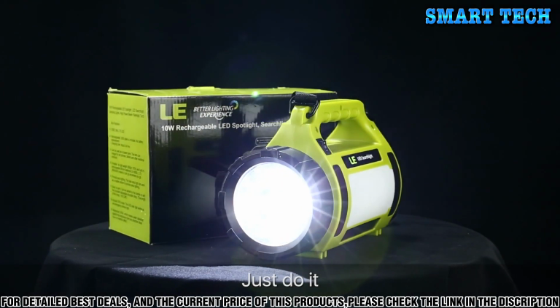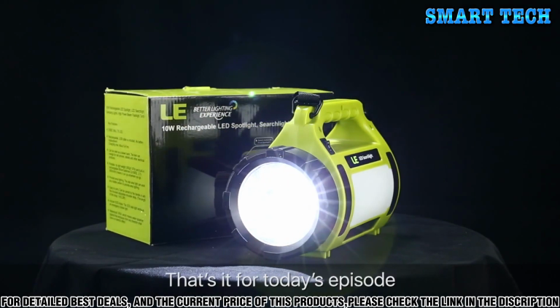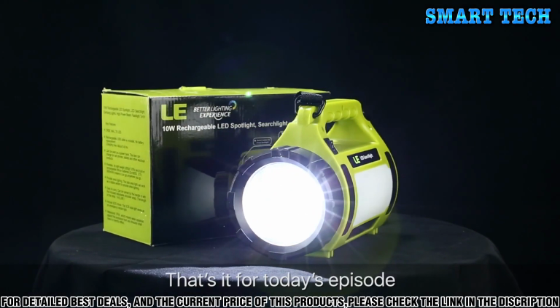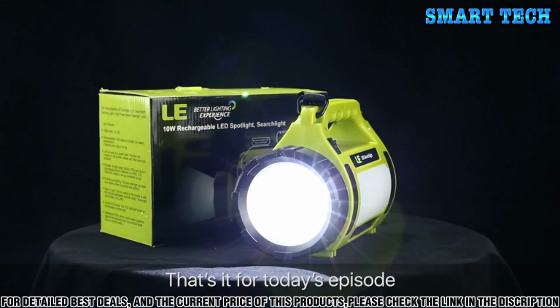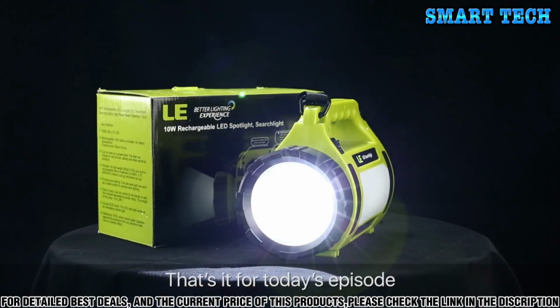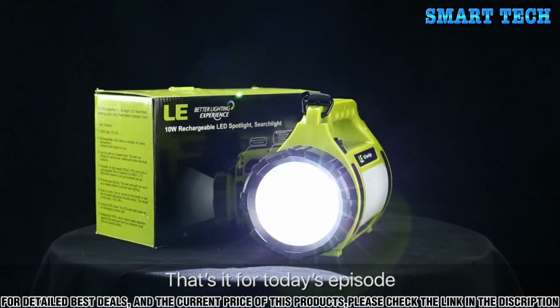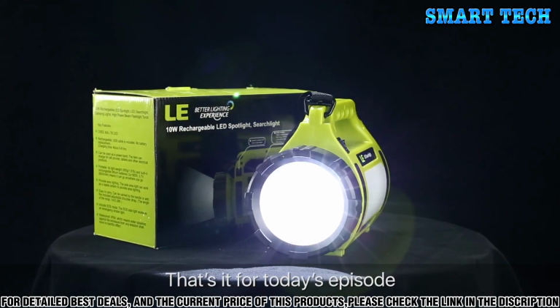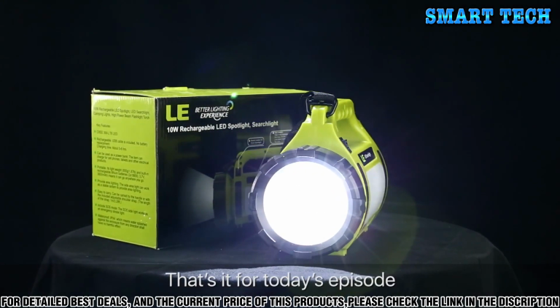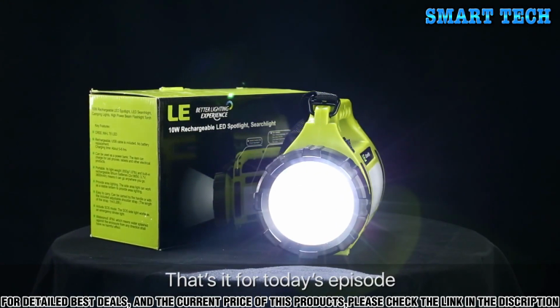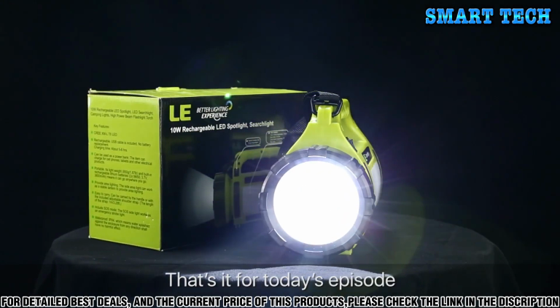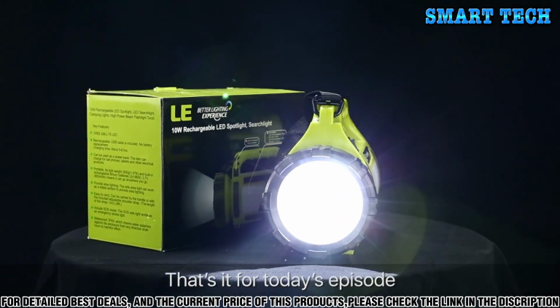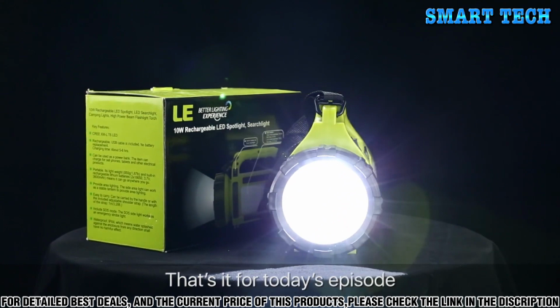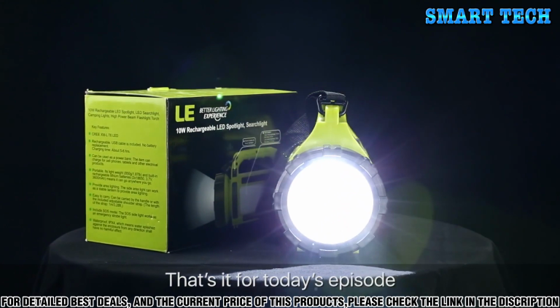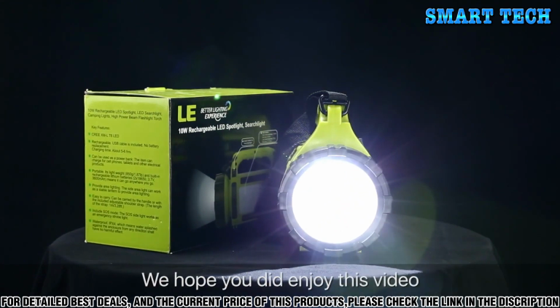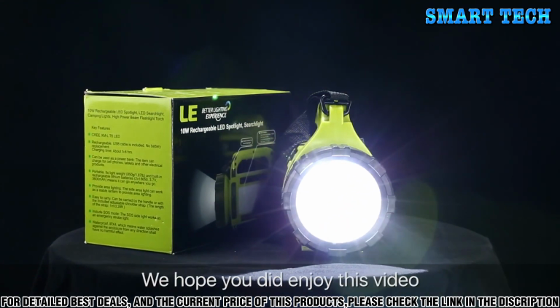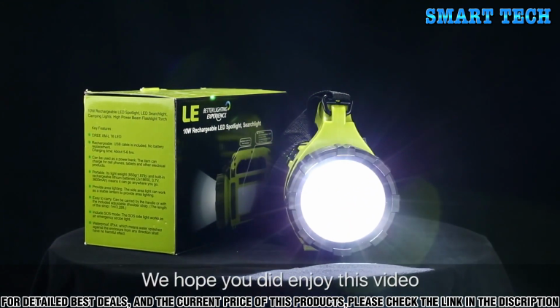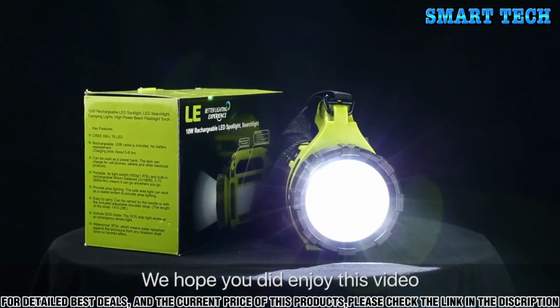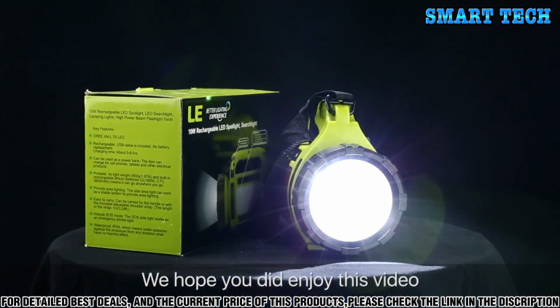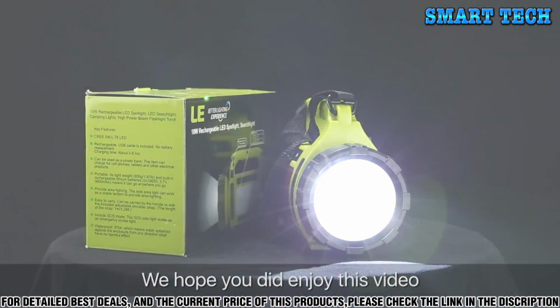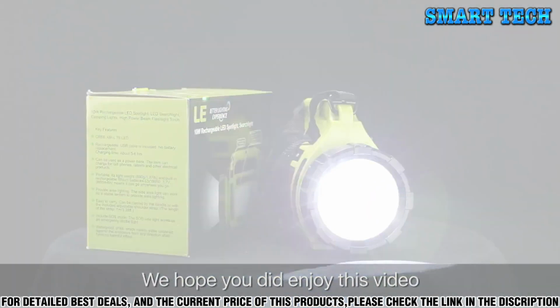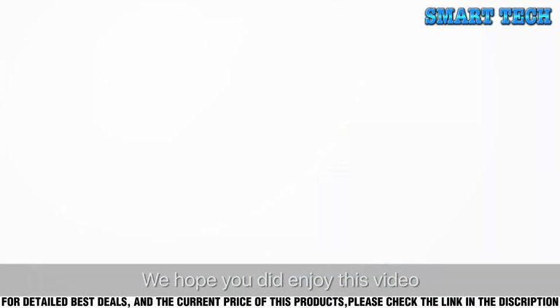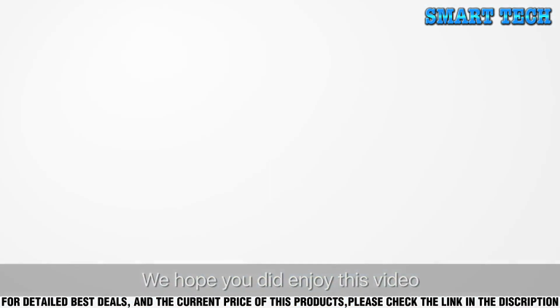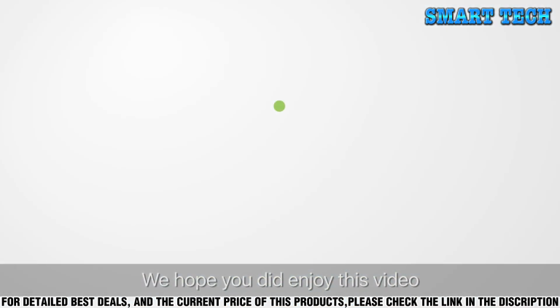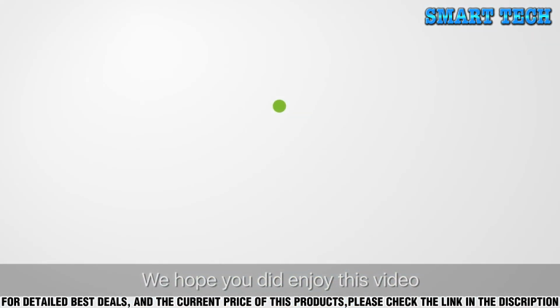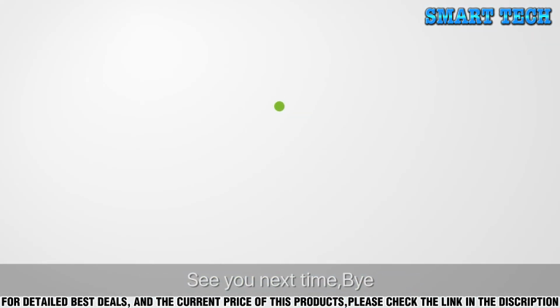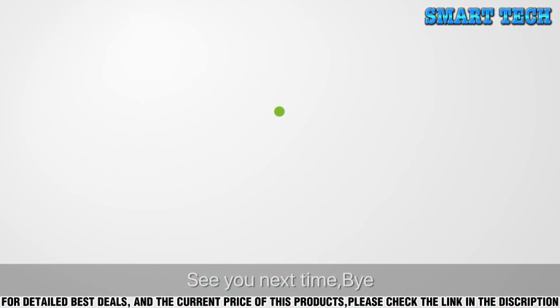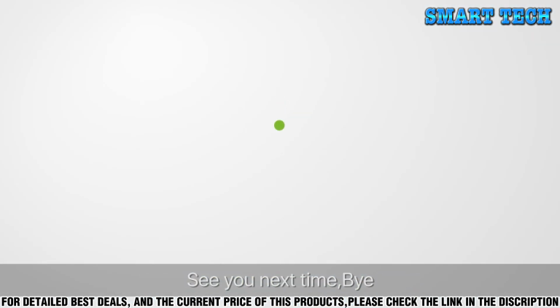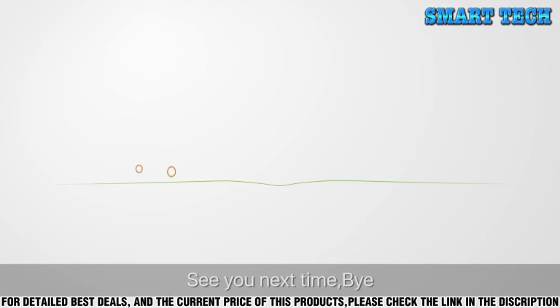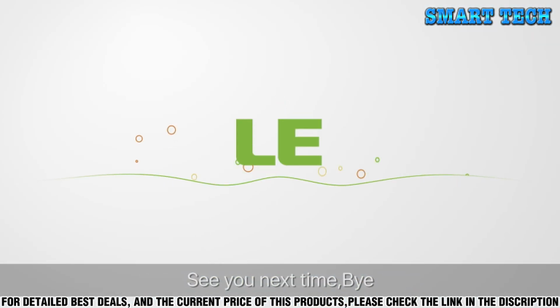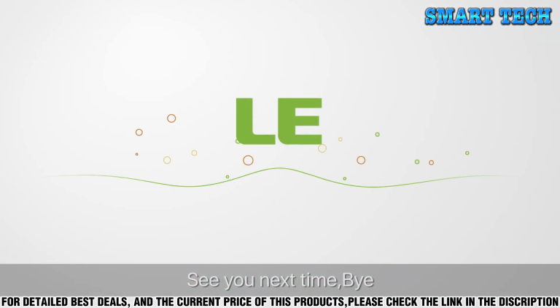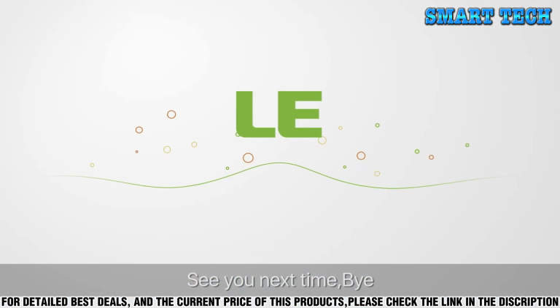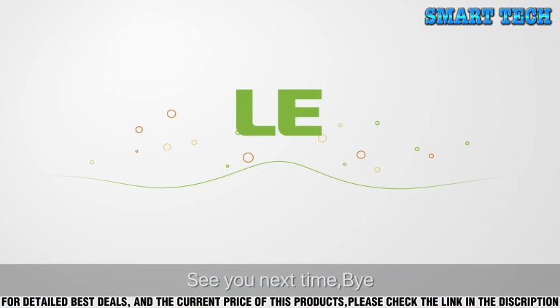That's it for today's episode. We hope you did enjoy this video. See you next time. Bye!